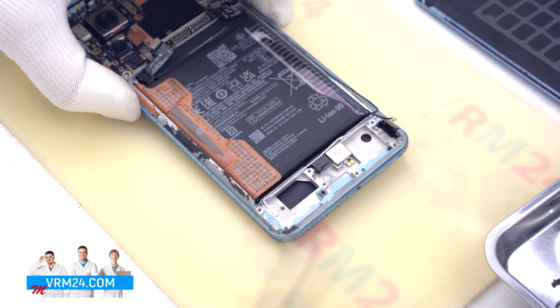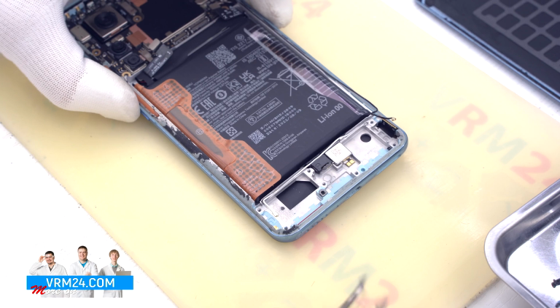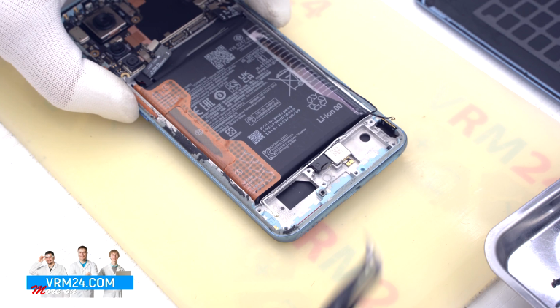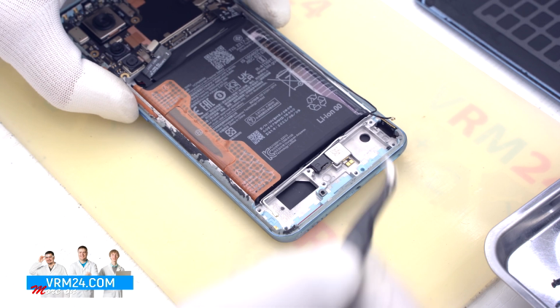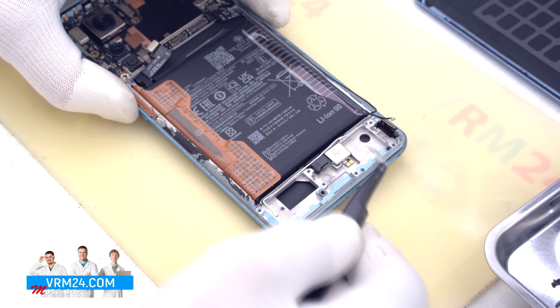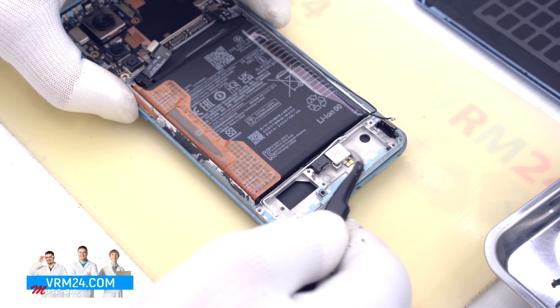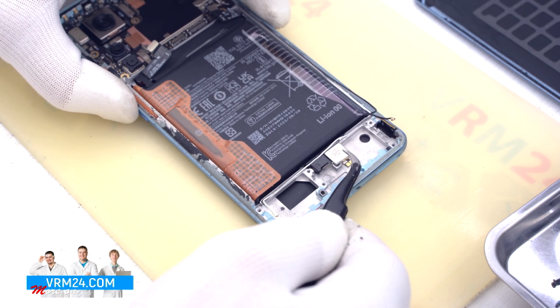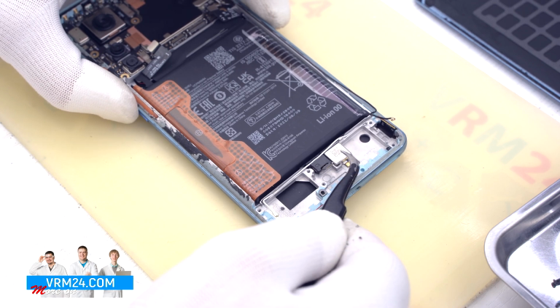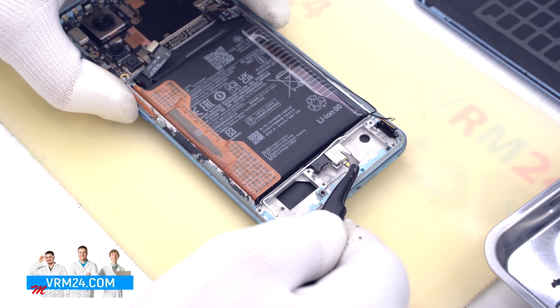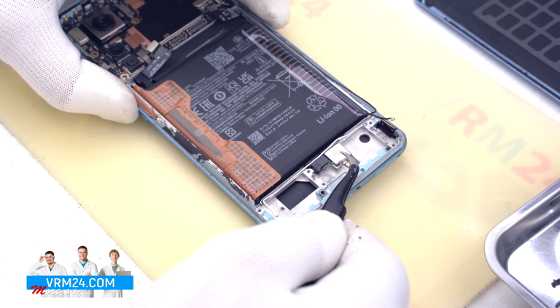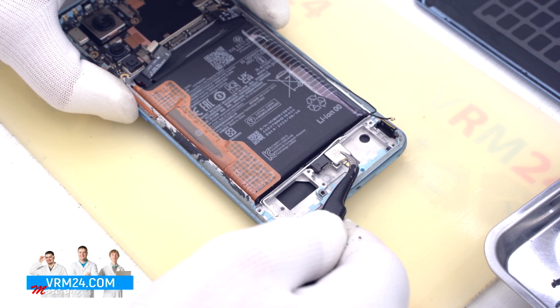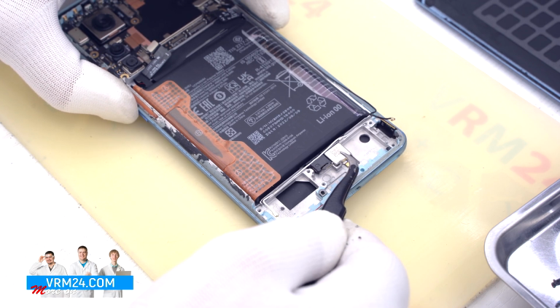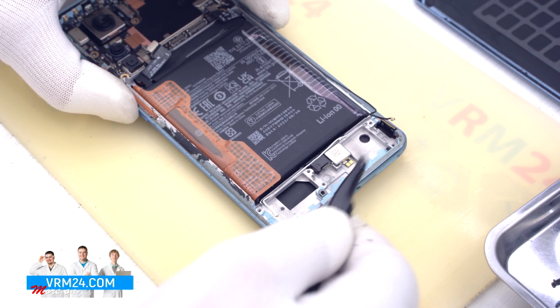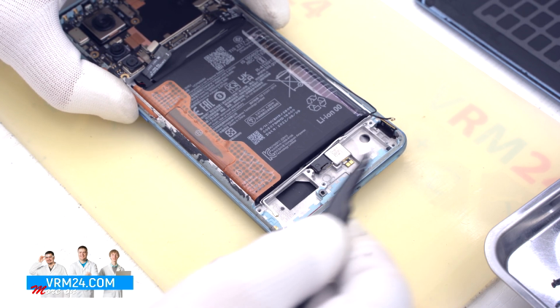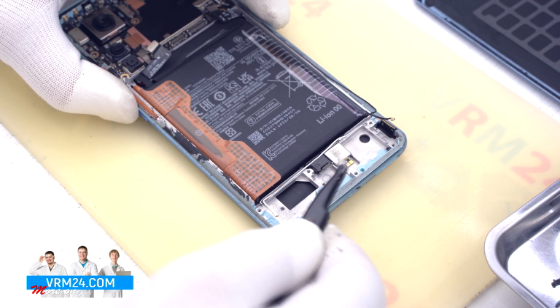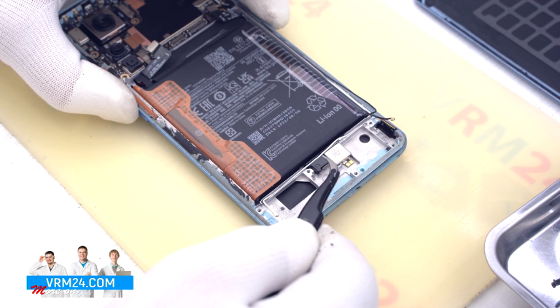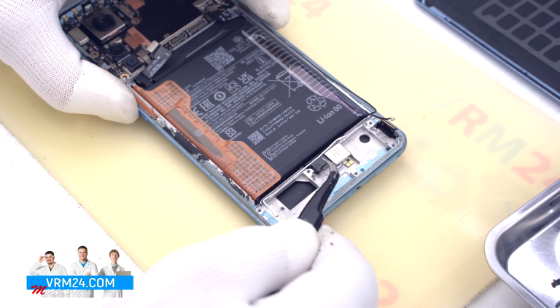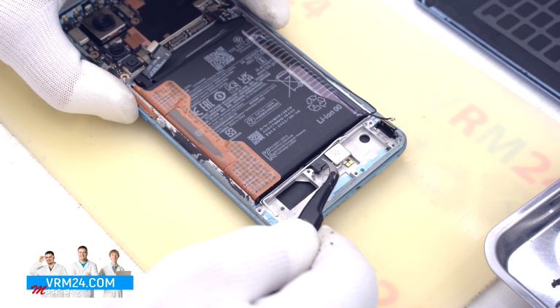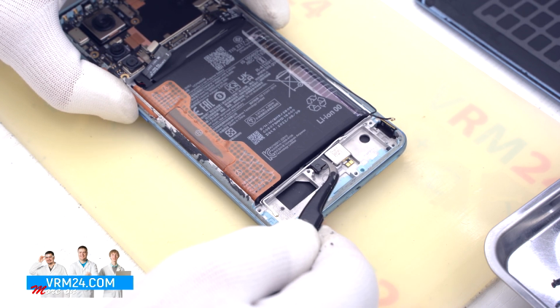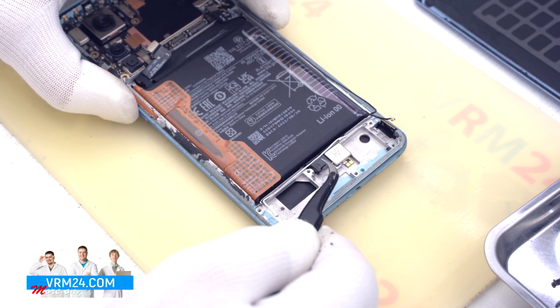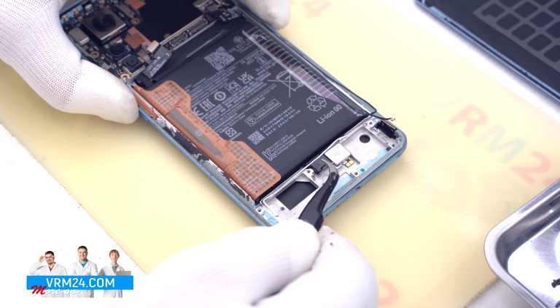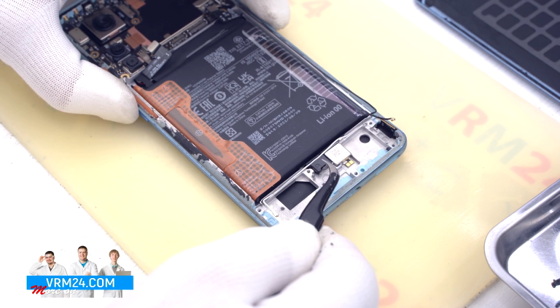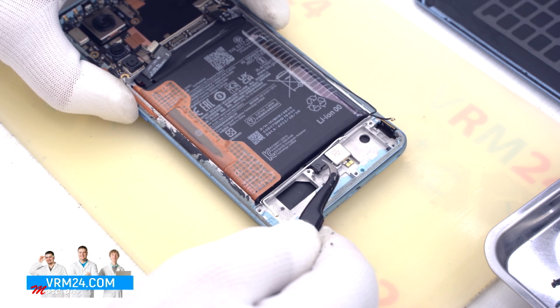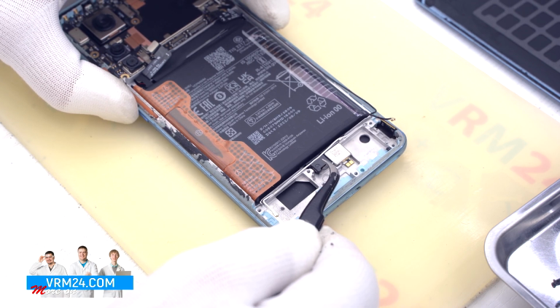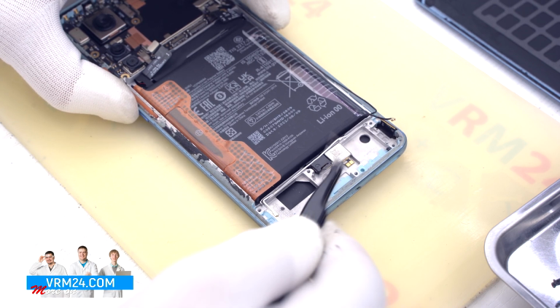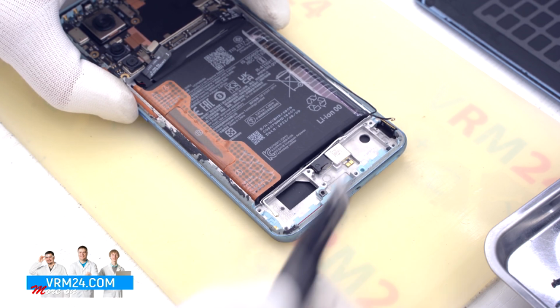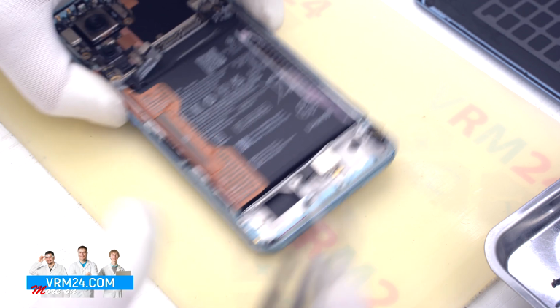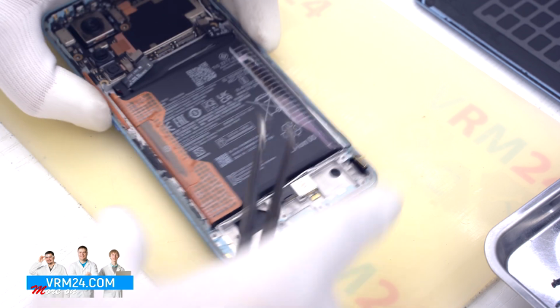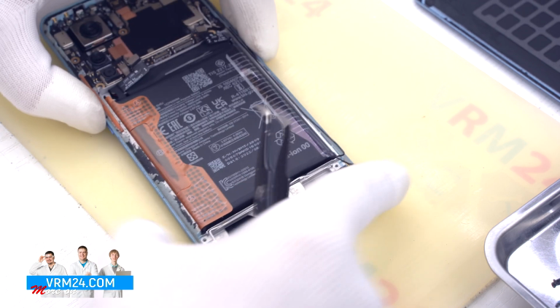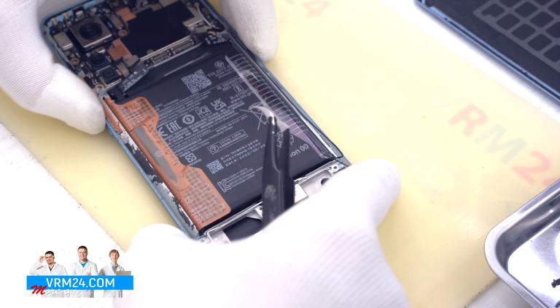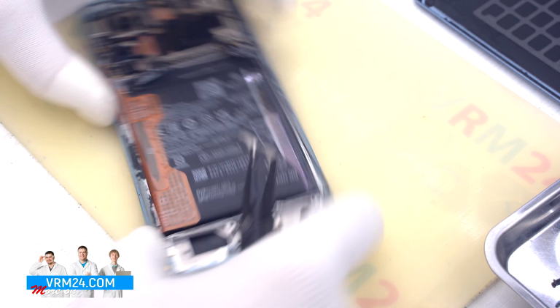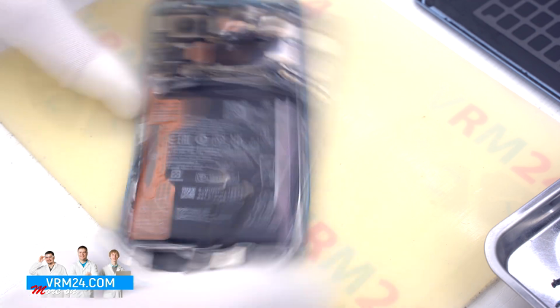The vibration motor and fingerprint sensor remain in the display frame.